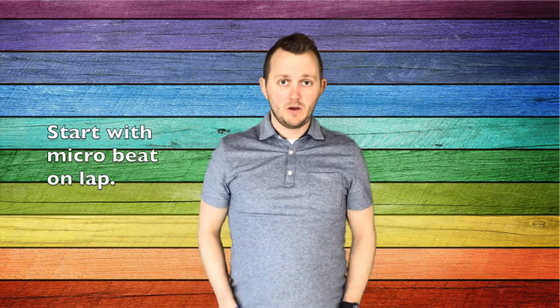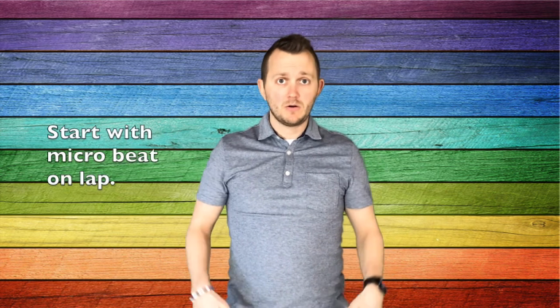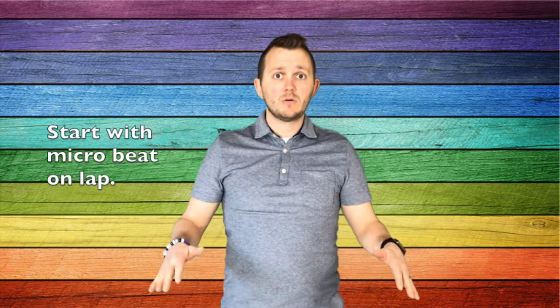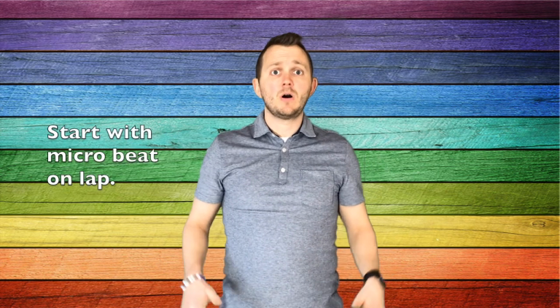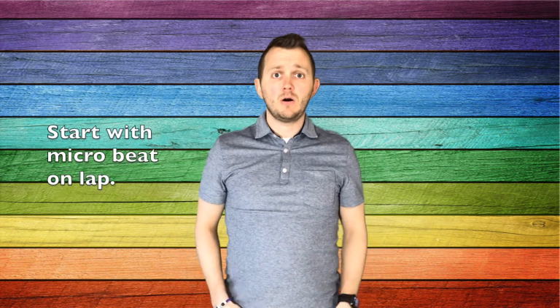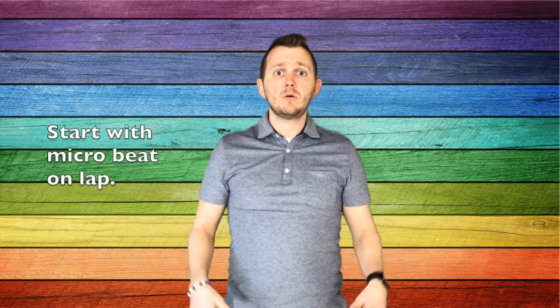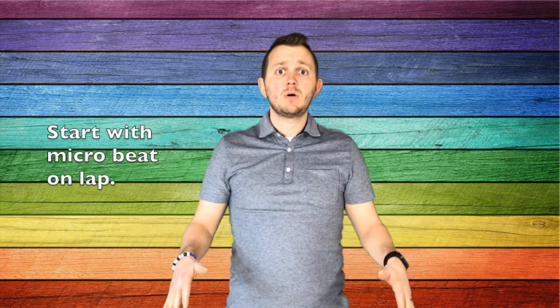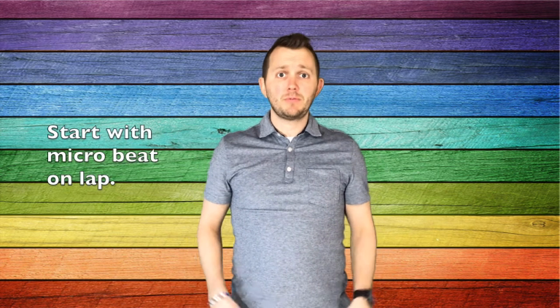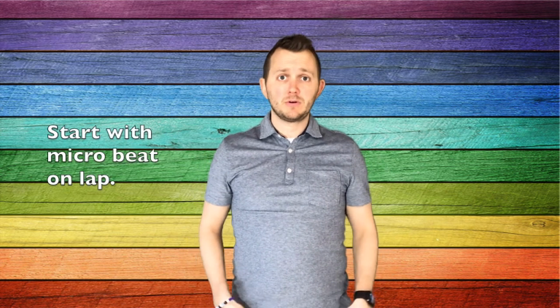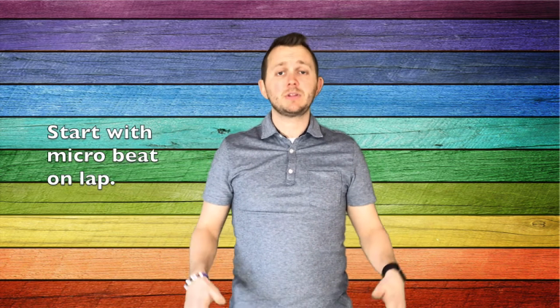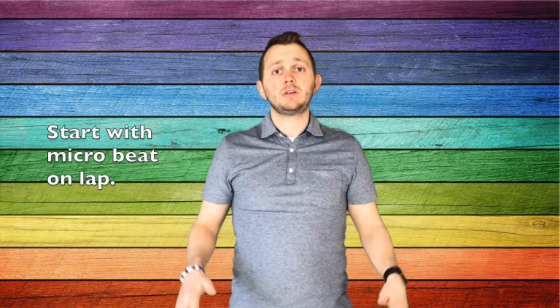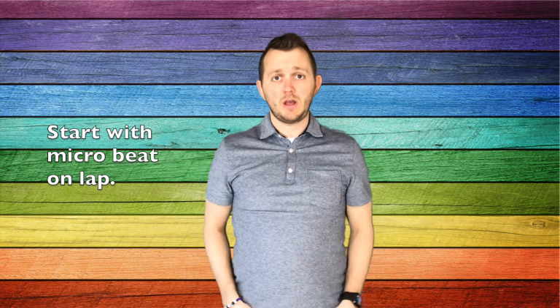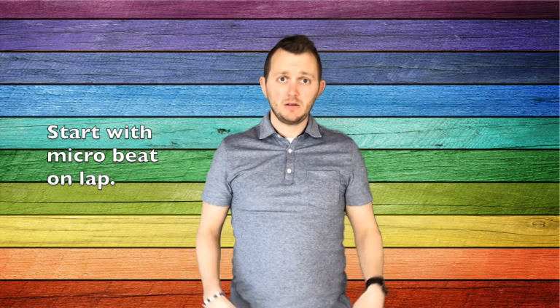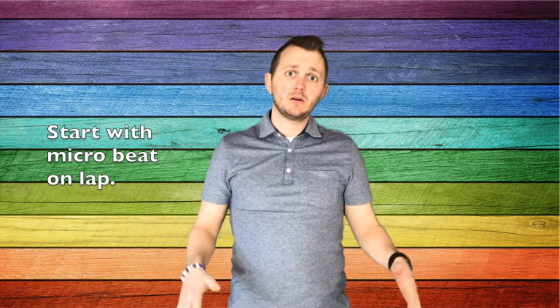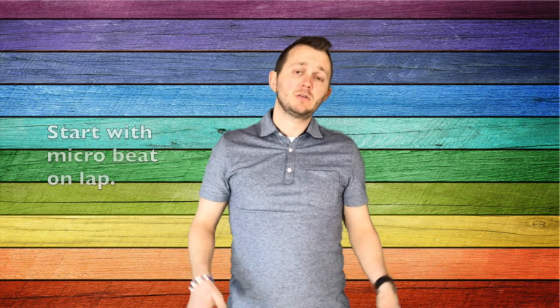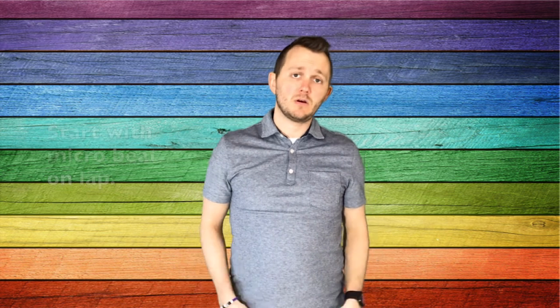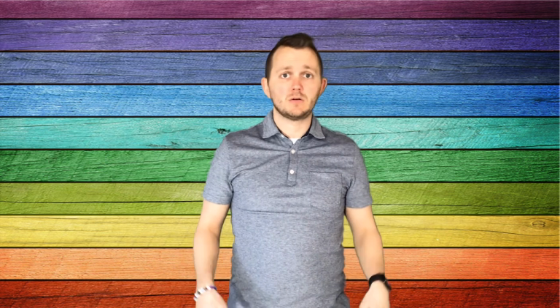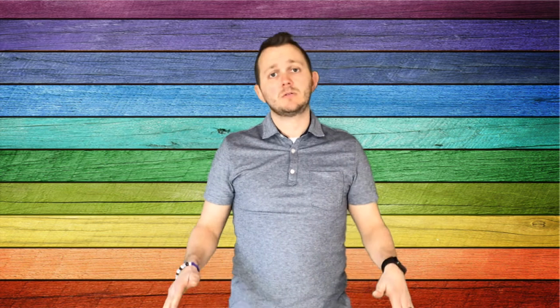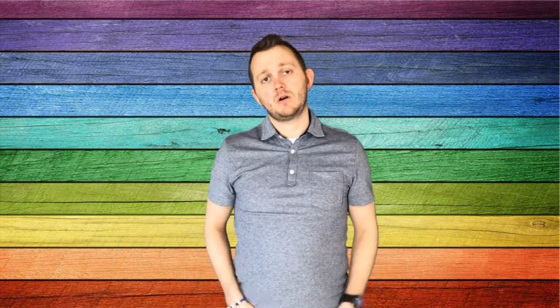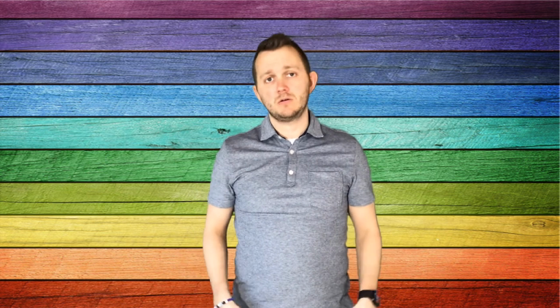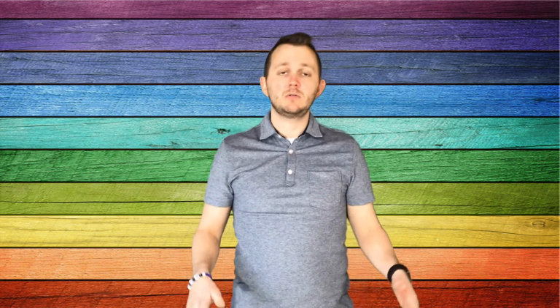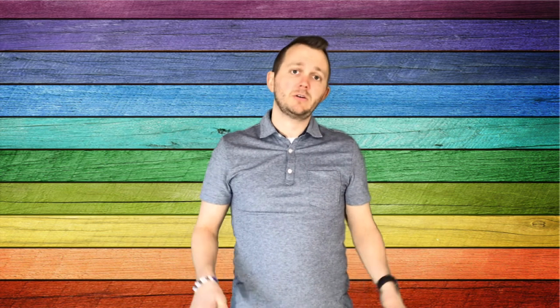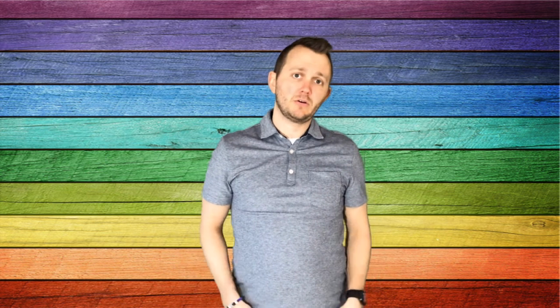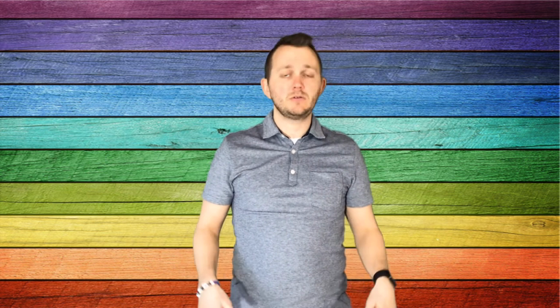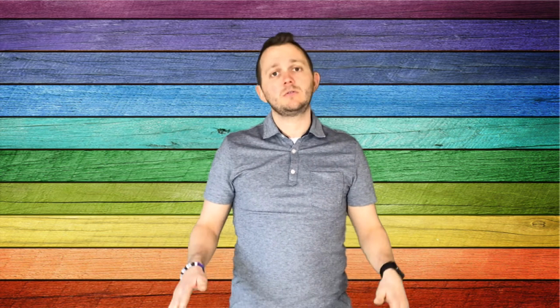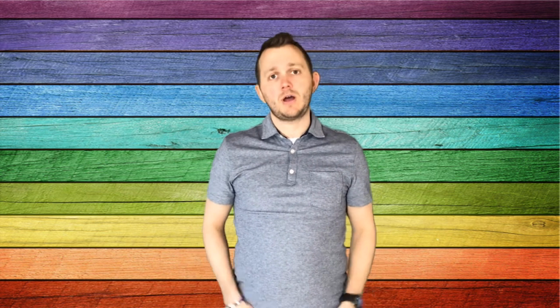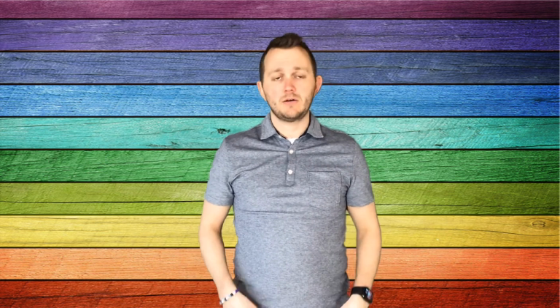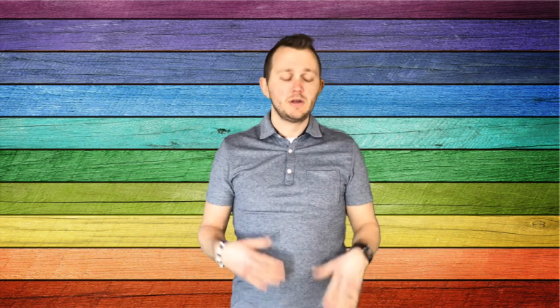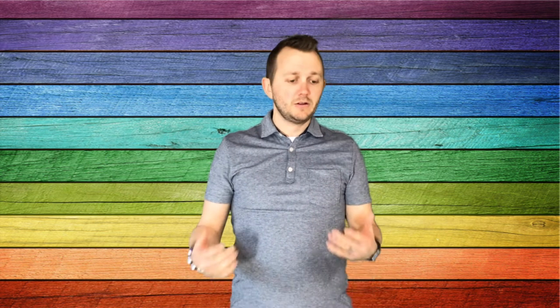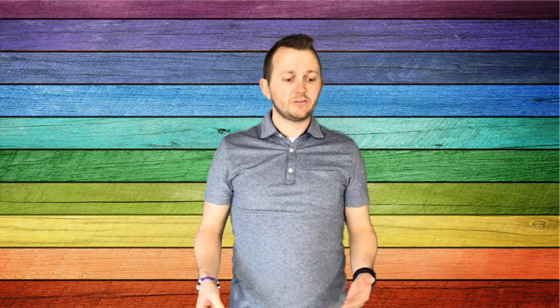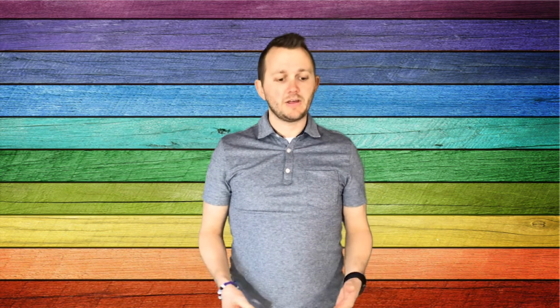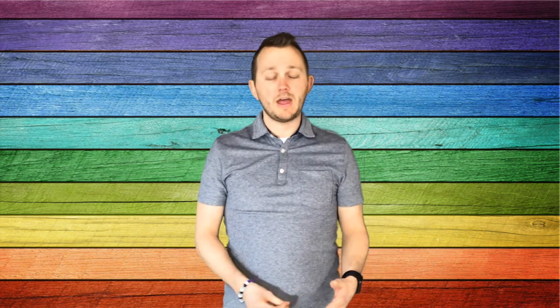Yo ho, I pull the anchor. Yo ho, I show you how. Just like that.